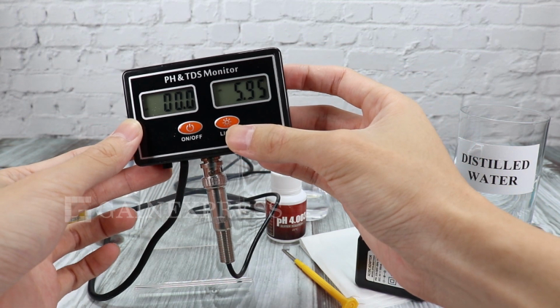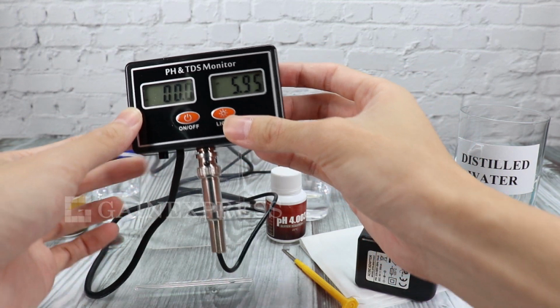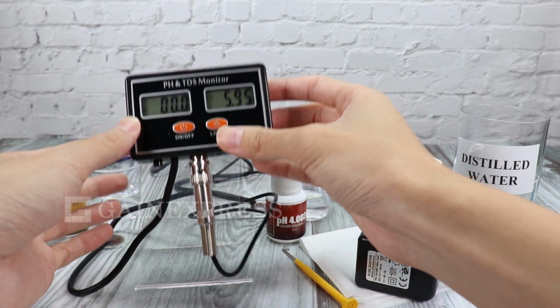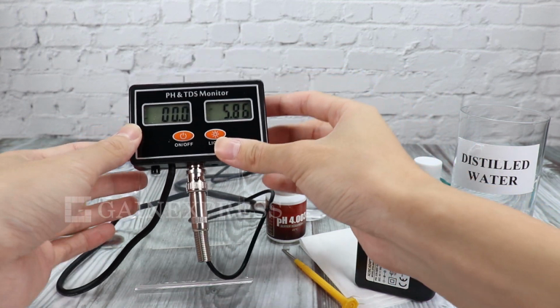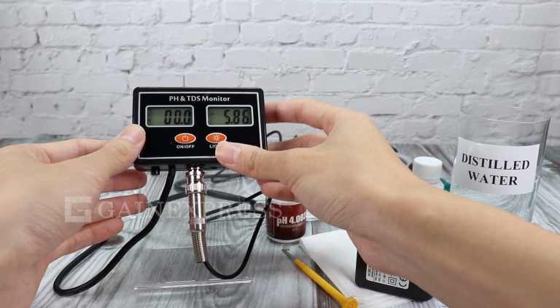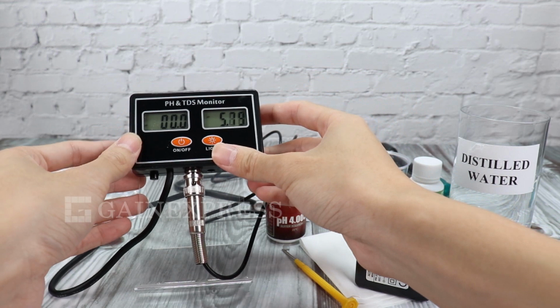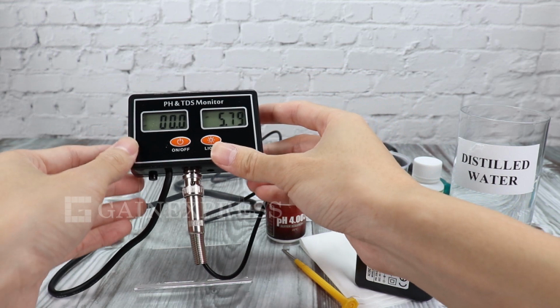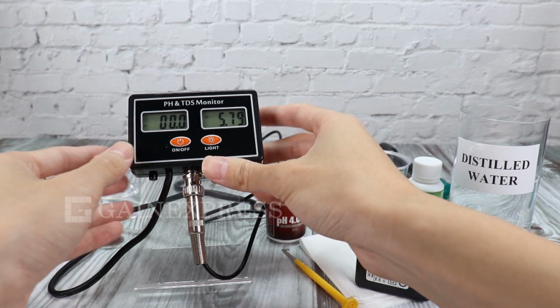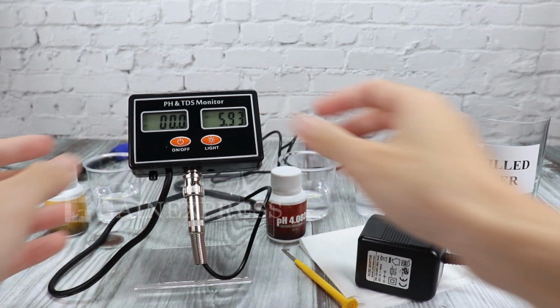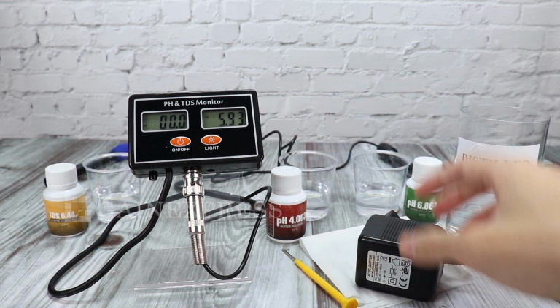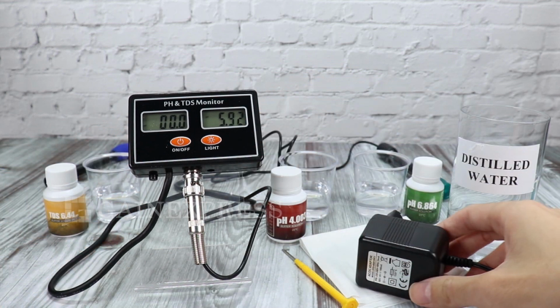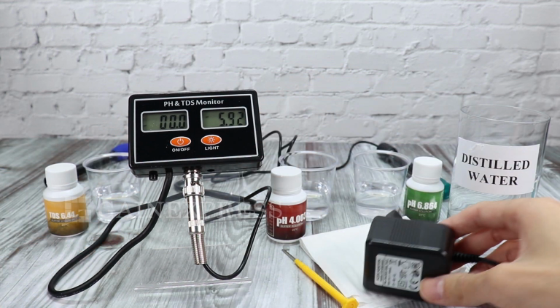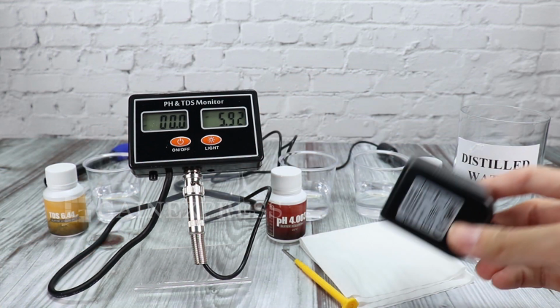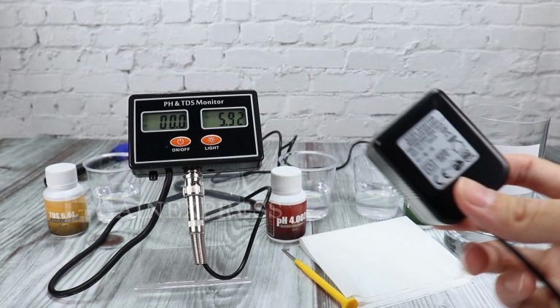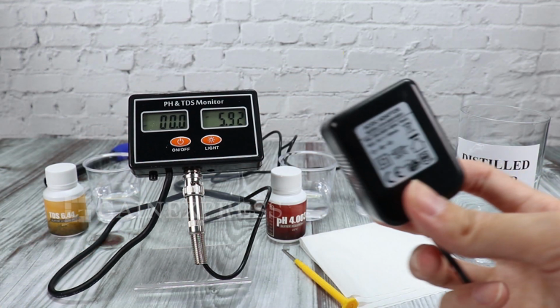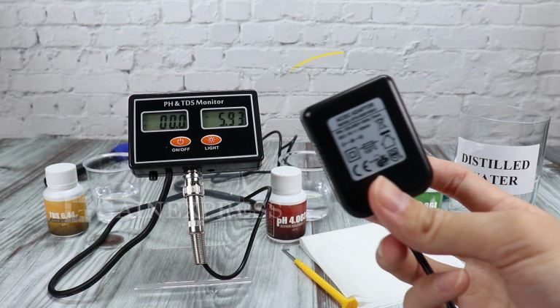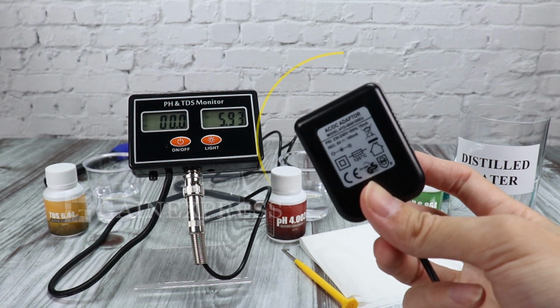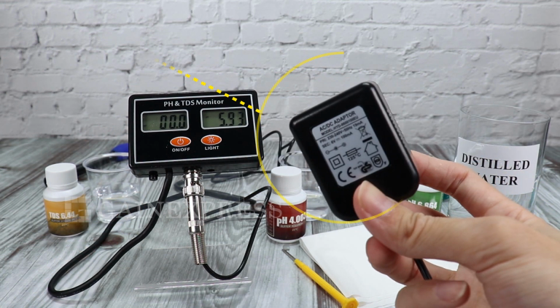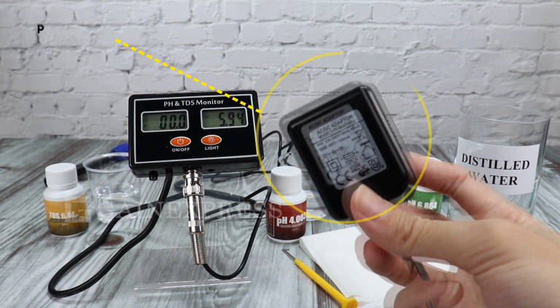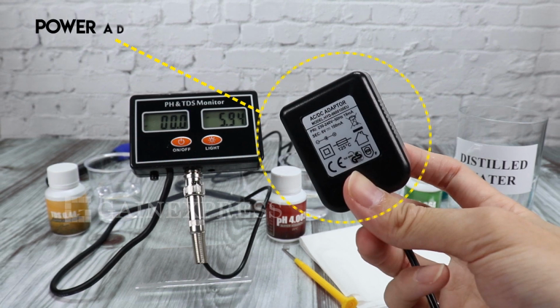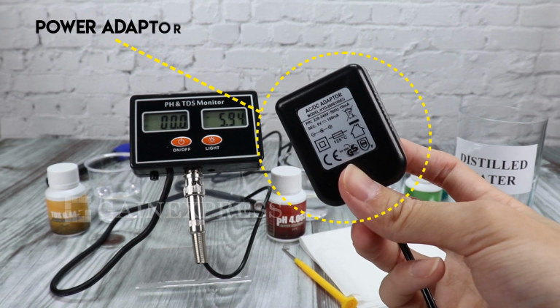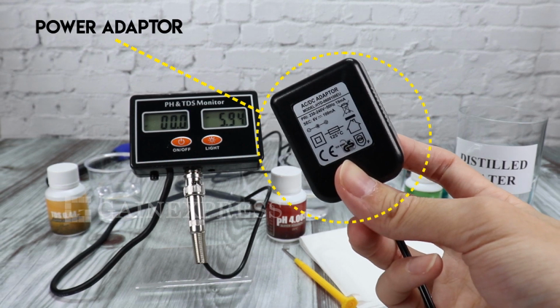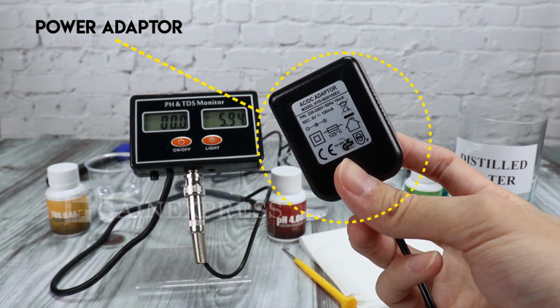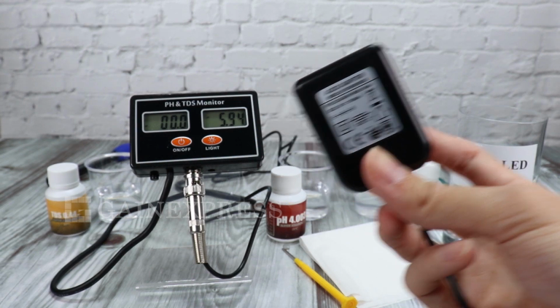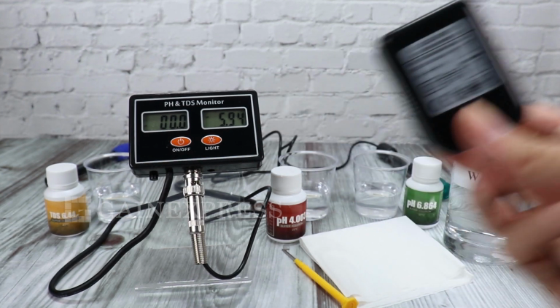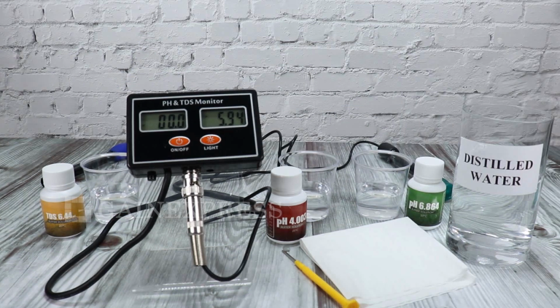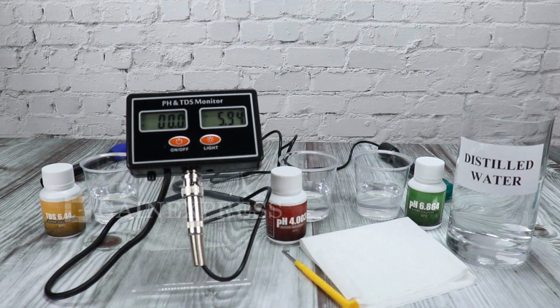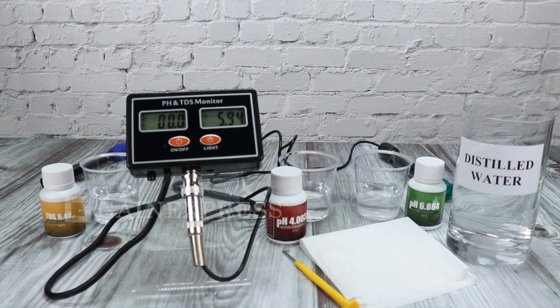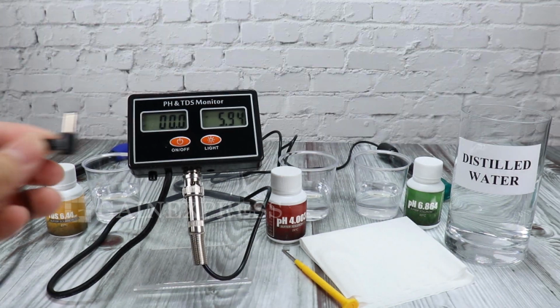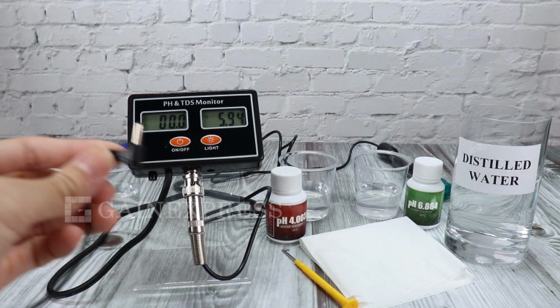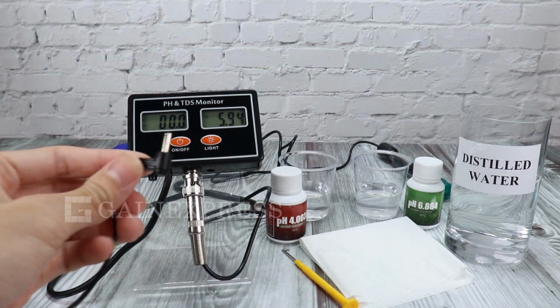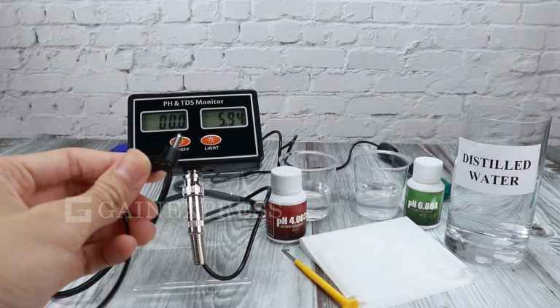This is a rechargeable meter and when the battery symbol appears, connect to the power adapter immediately.